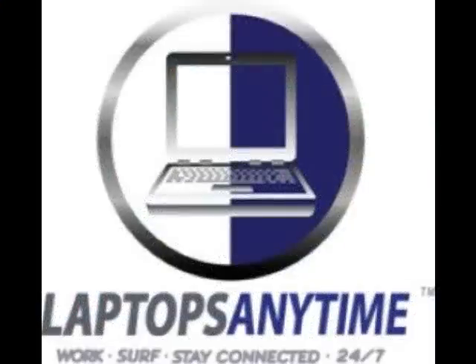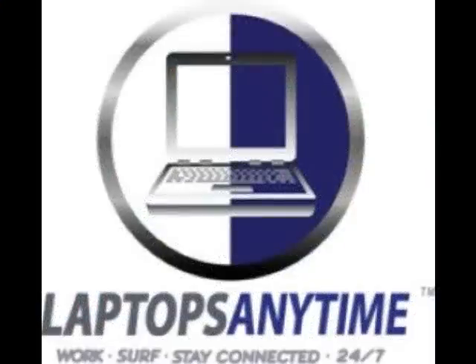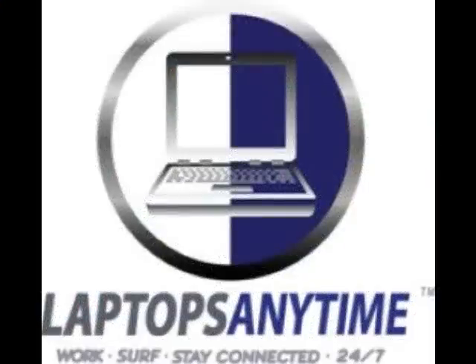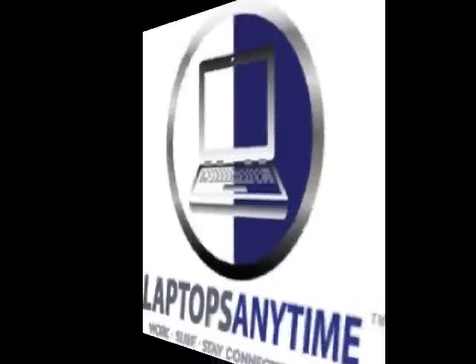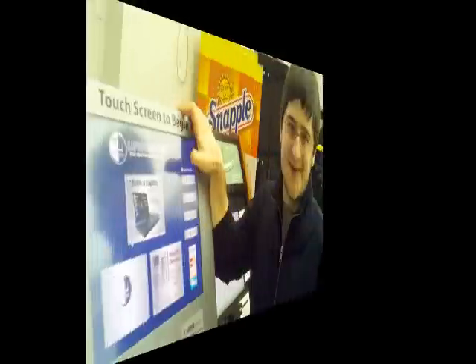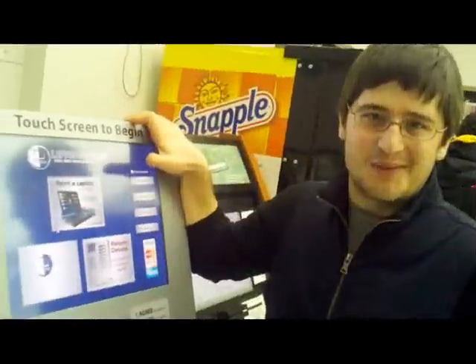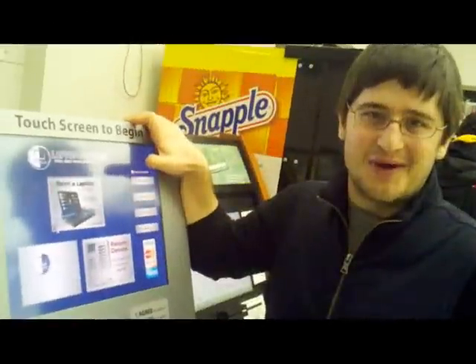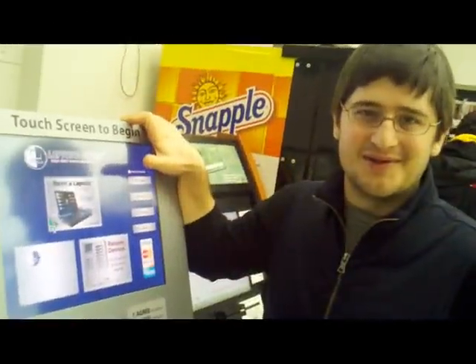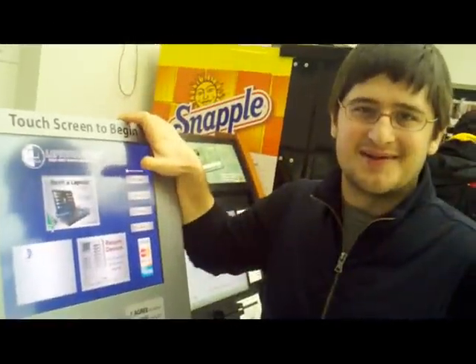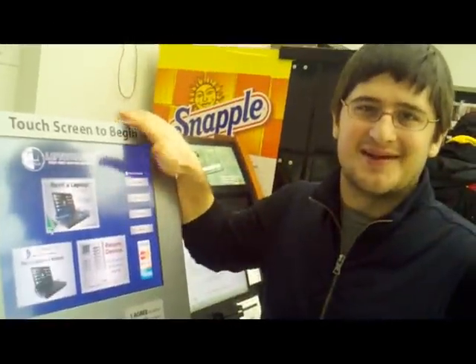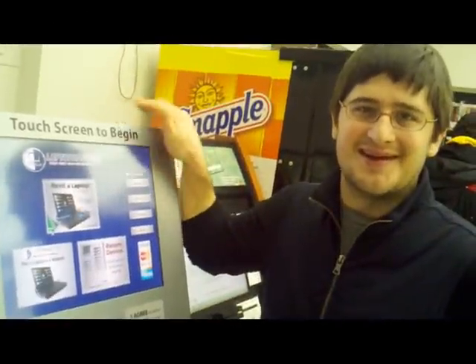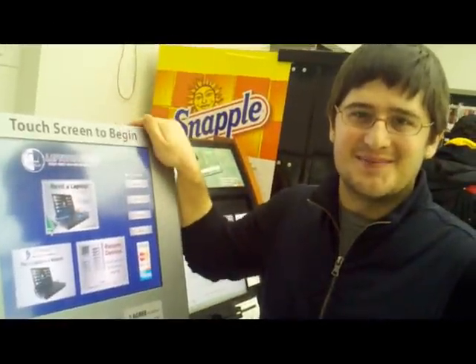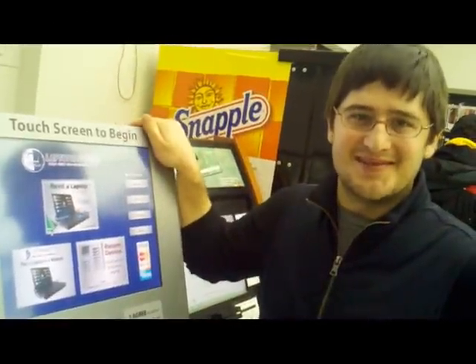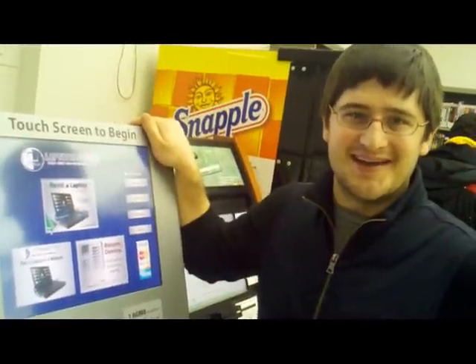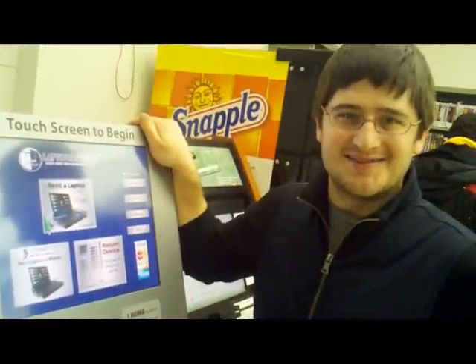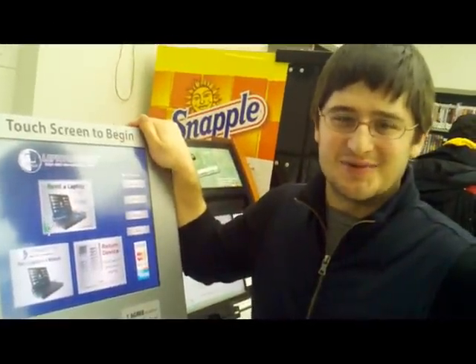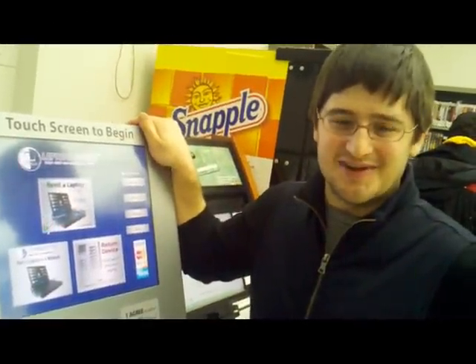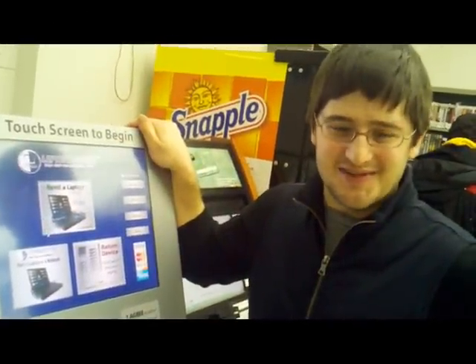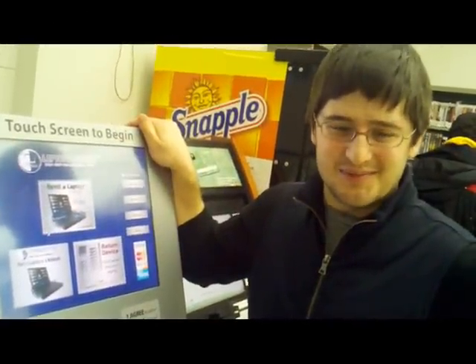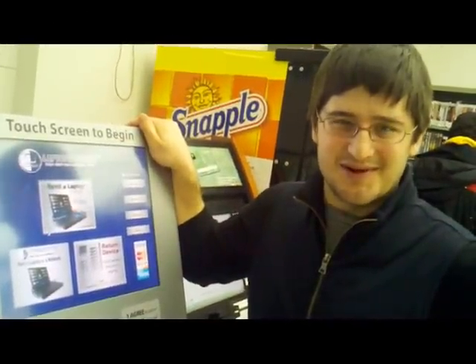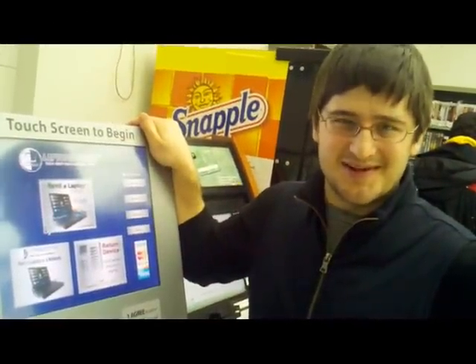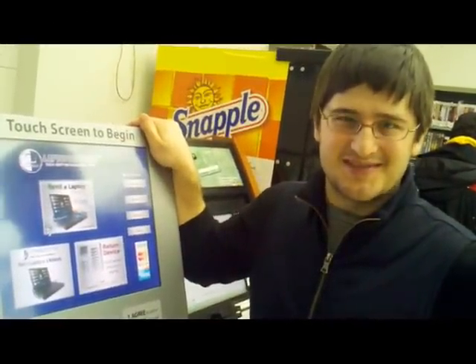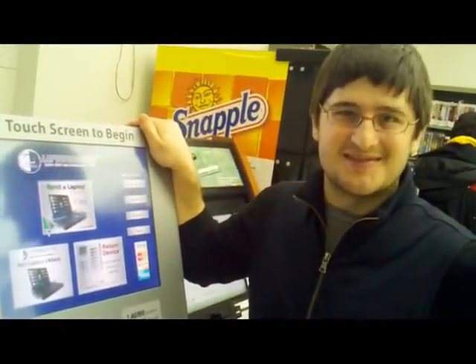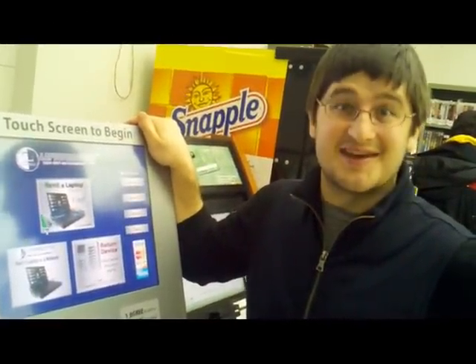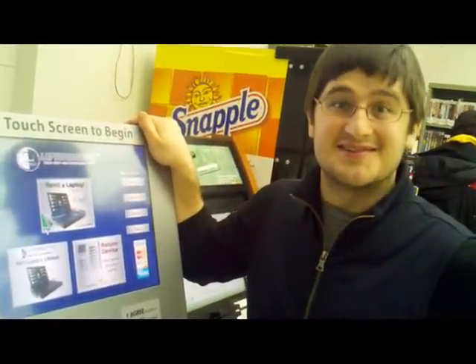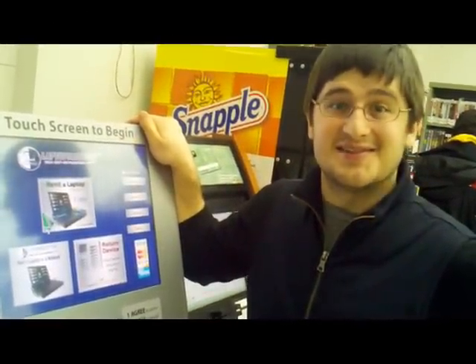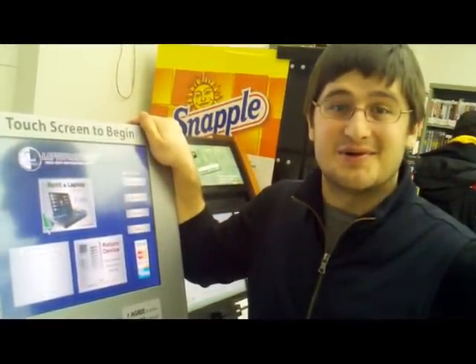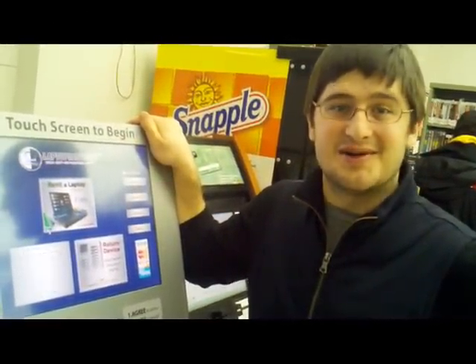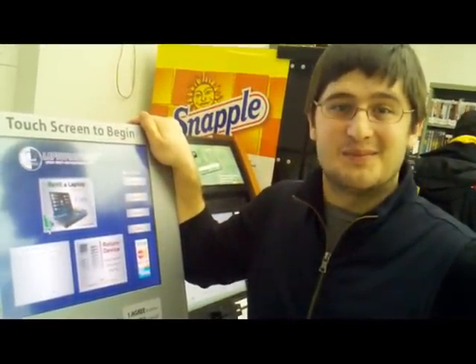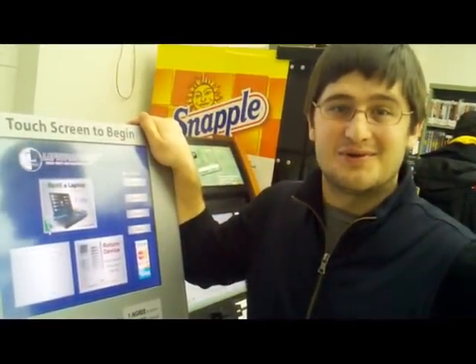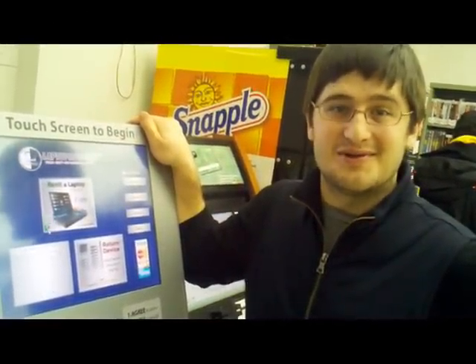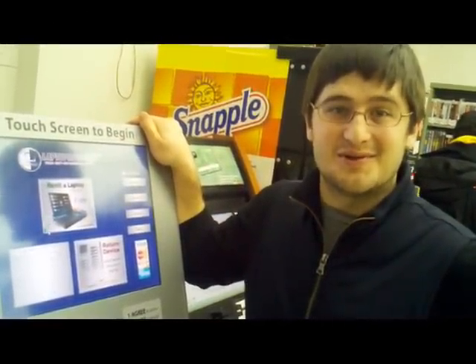My name is Eric Boblin. I am a supervising librarian at the Kensington Library in Brooklyn, New York.